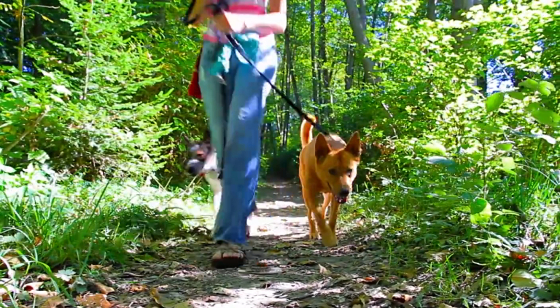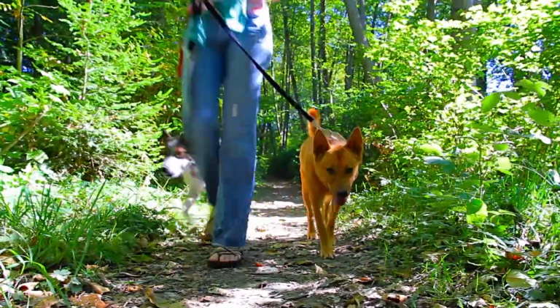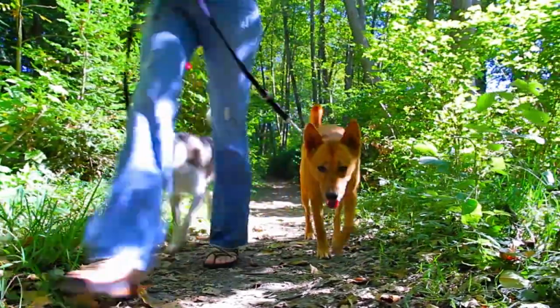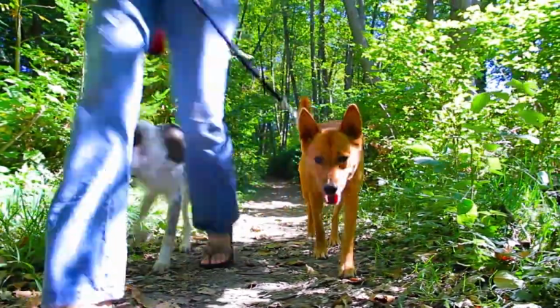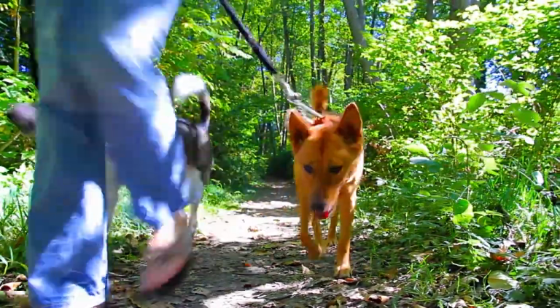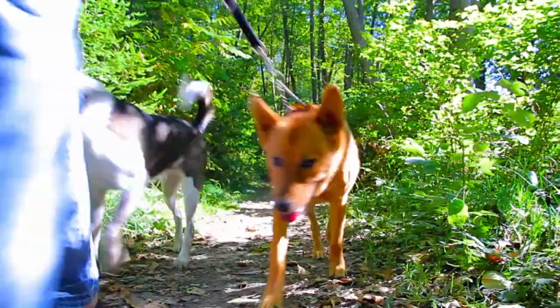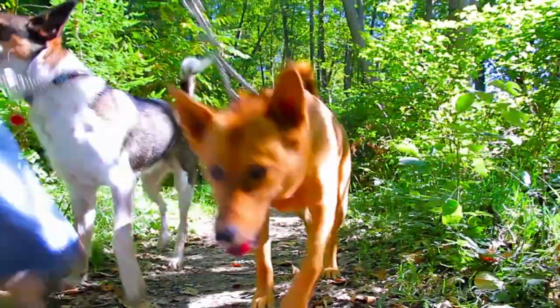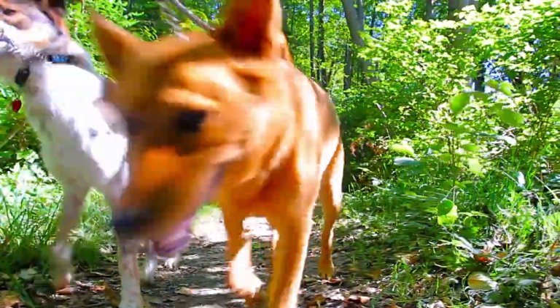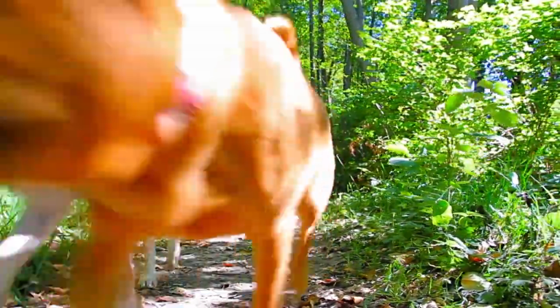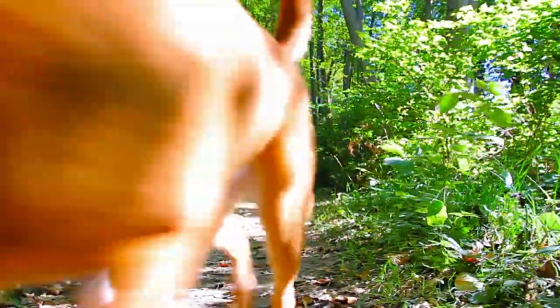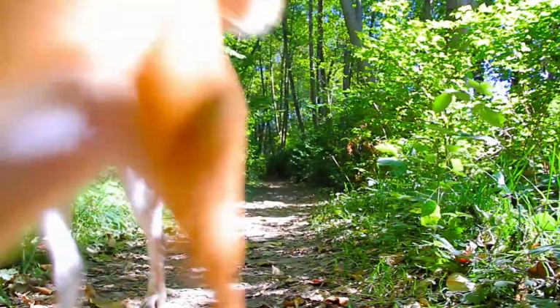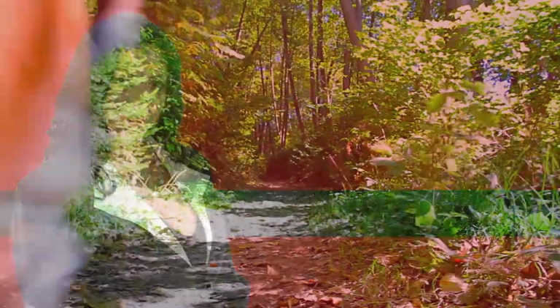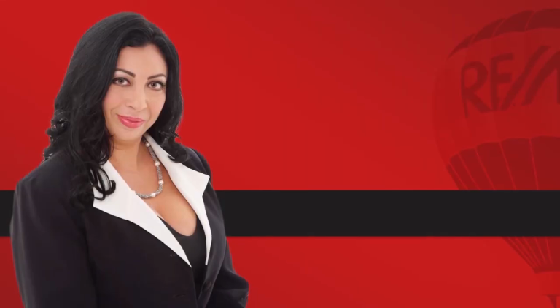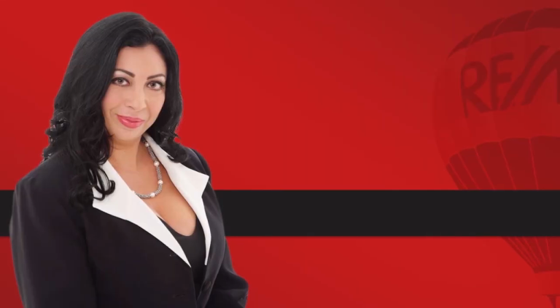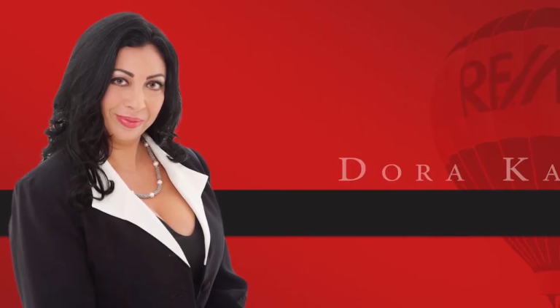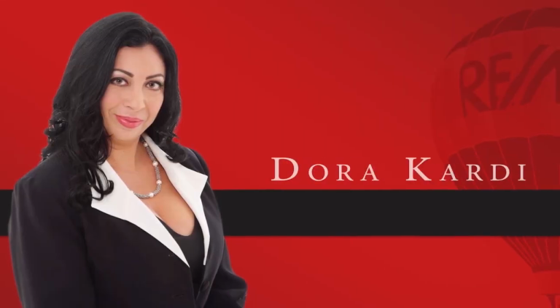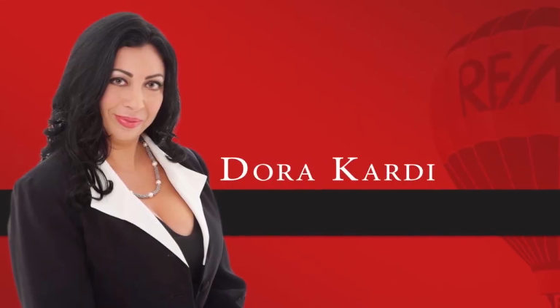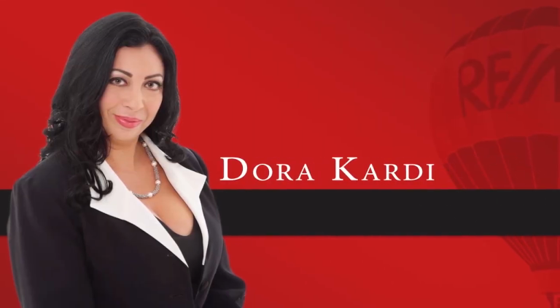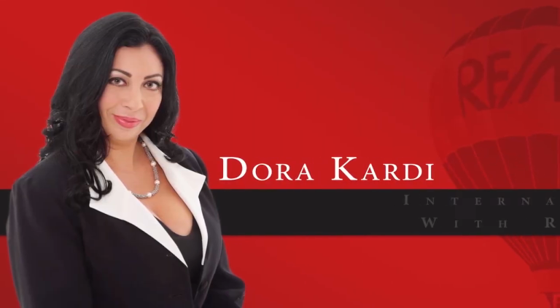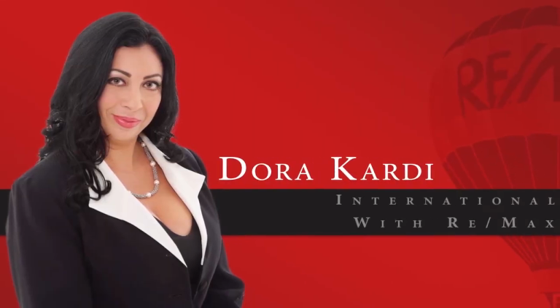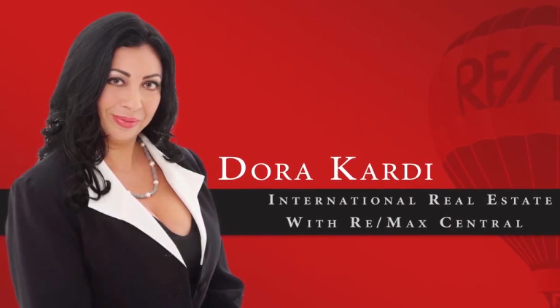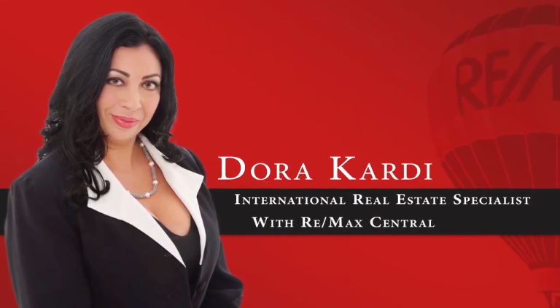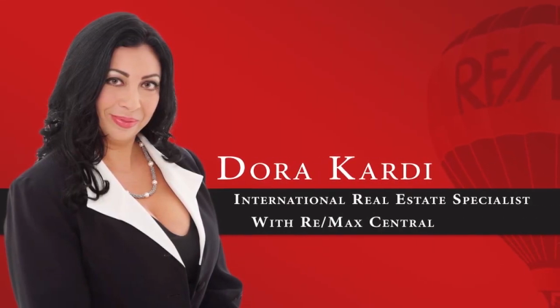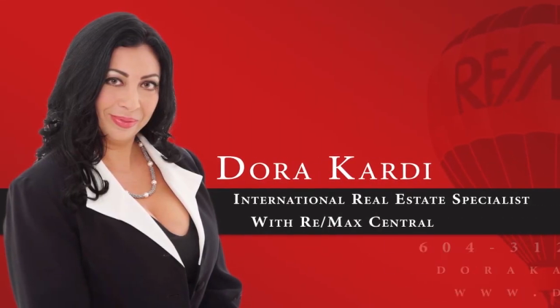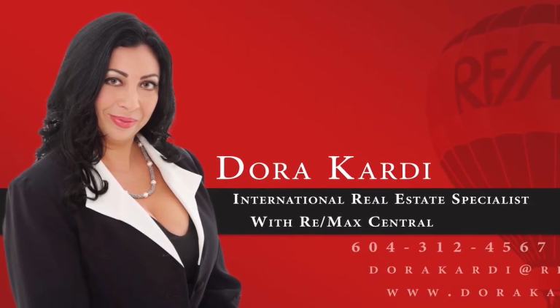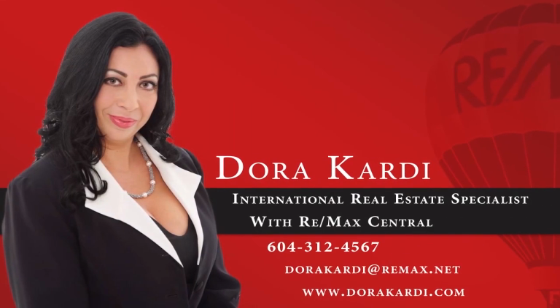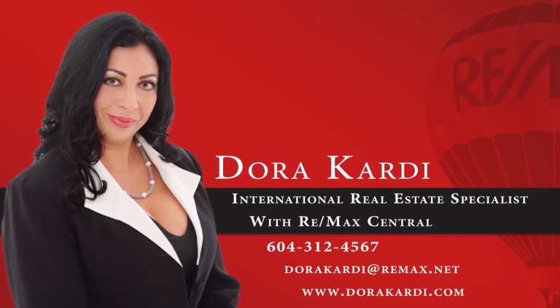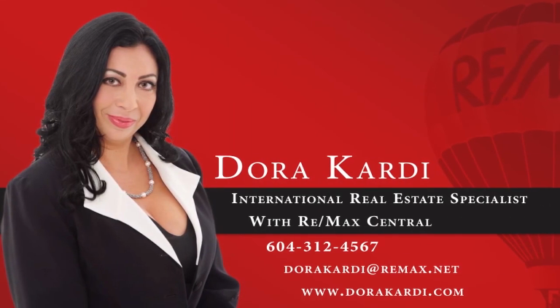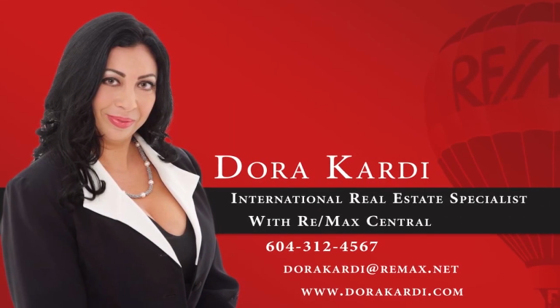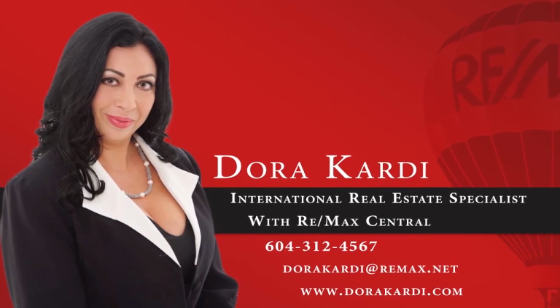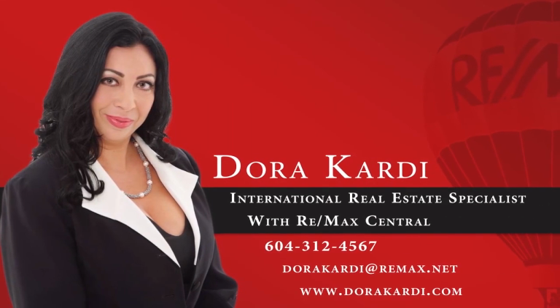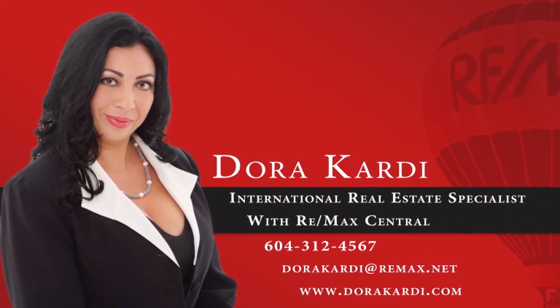To find out more about this home, or to see it for yourself in person, please contact Dora.